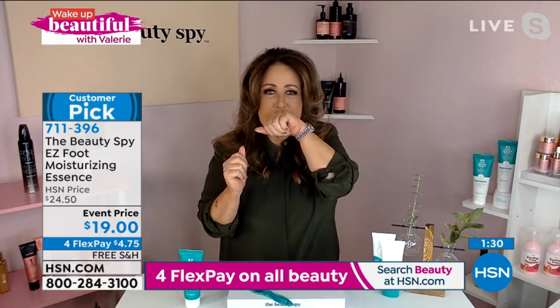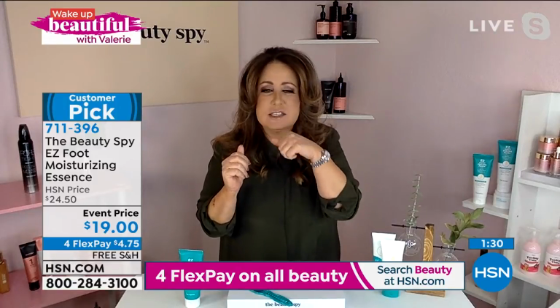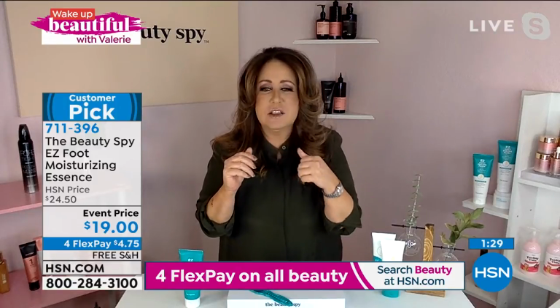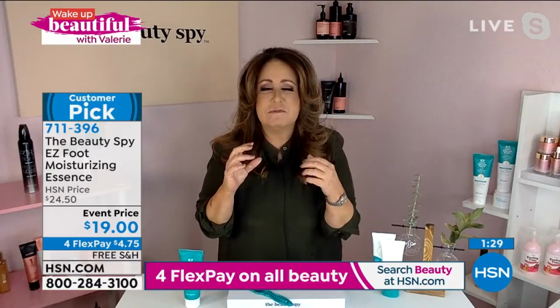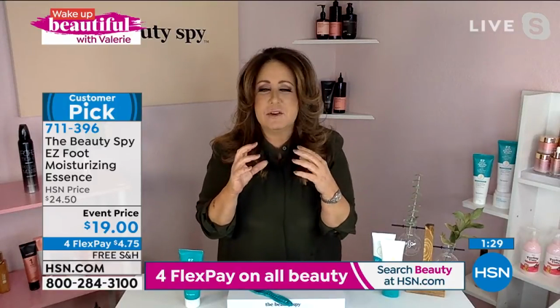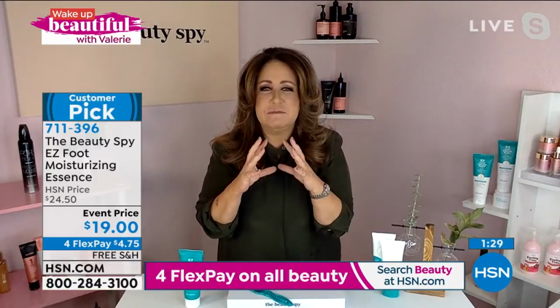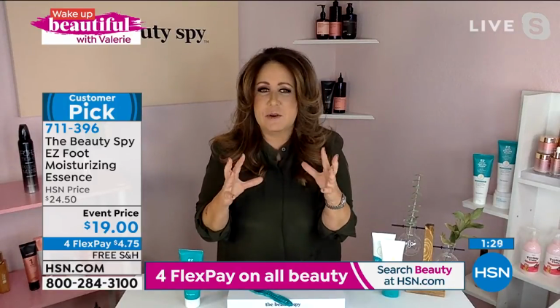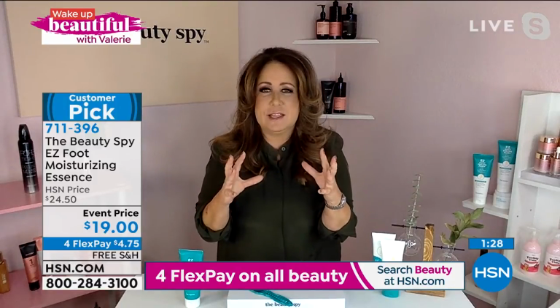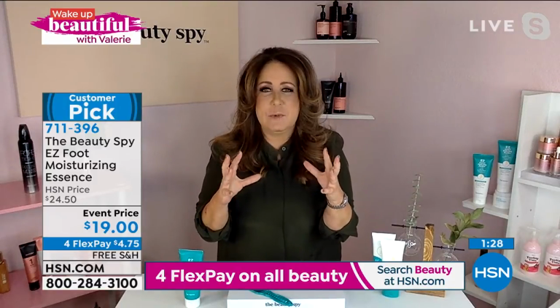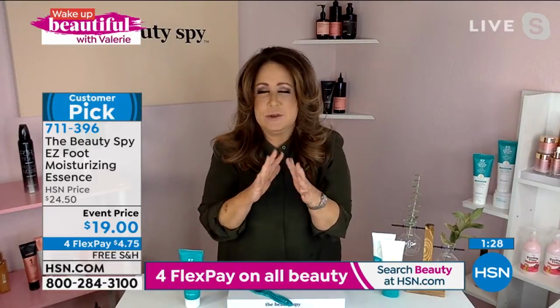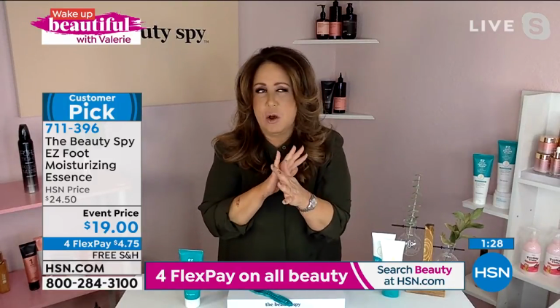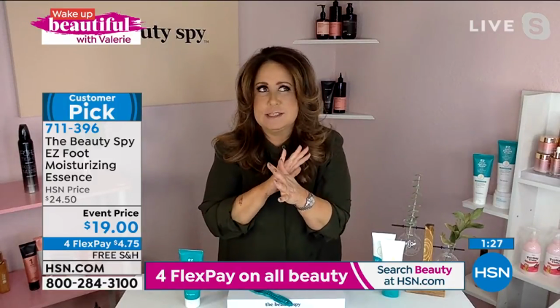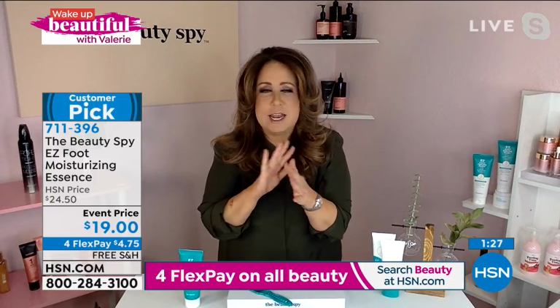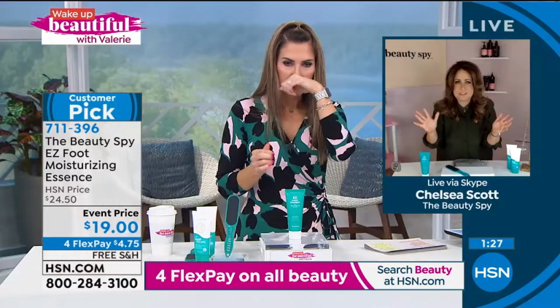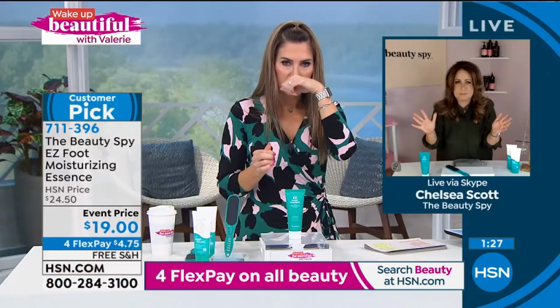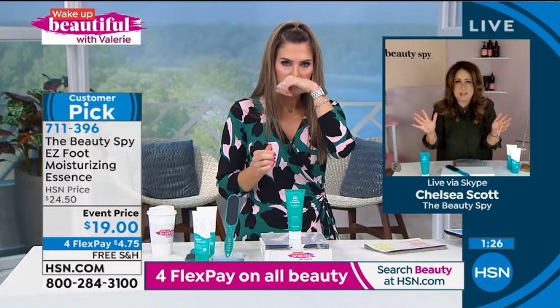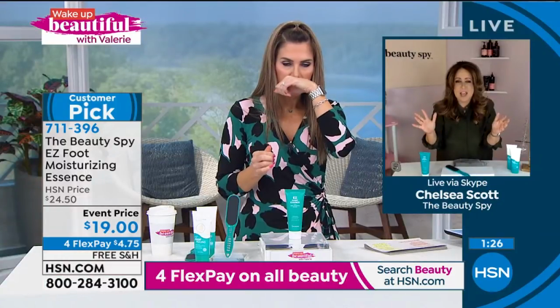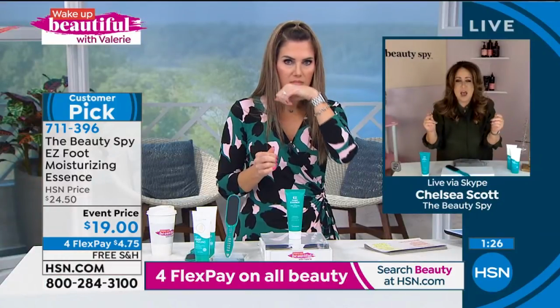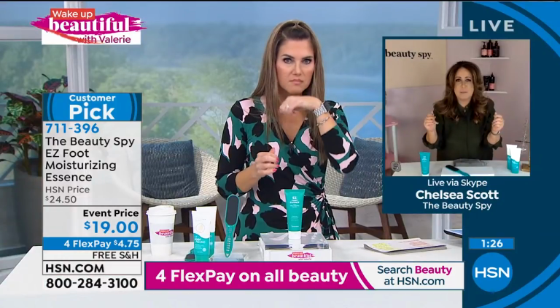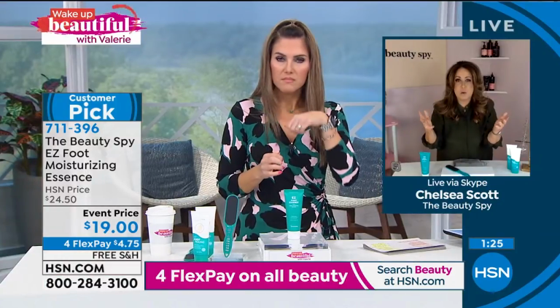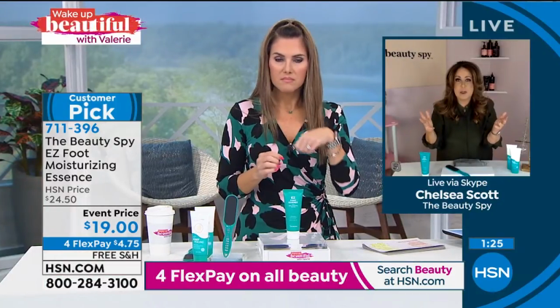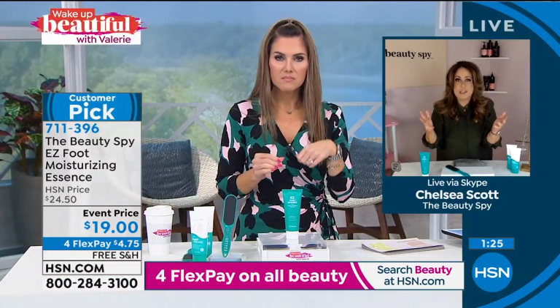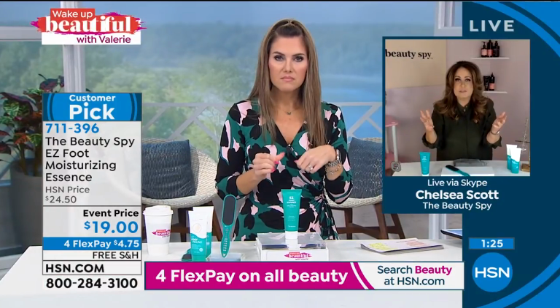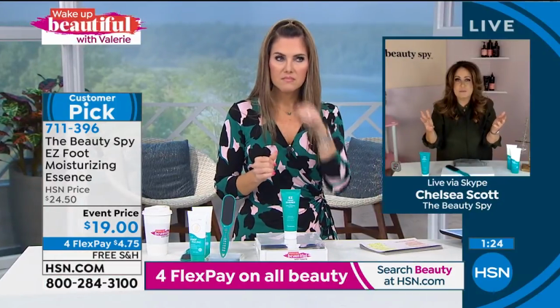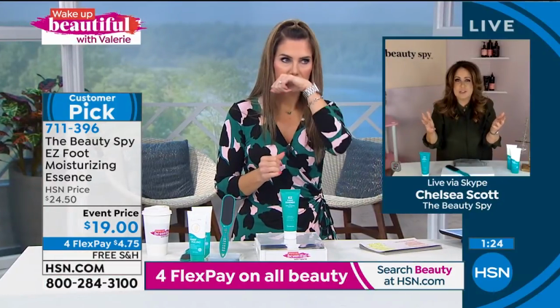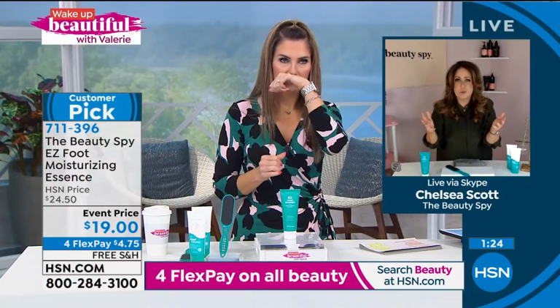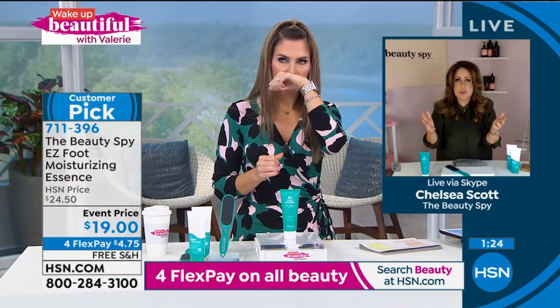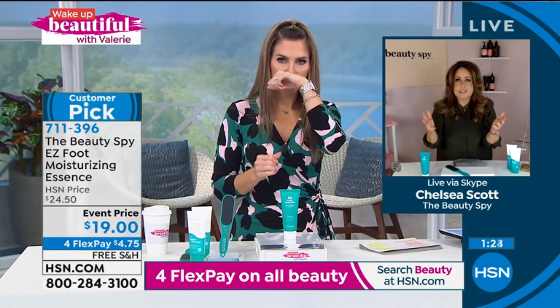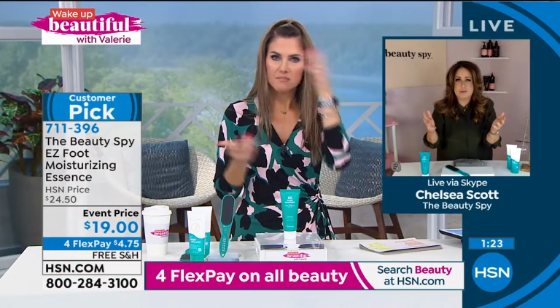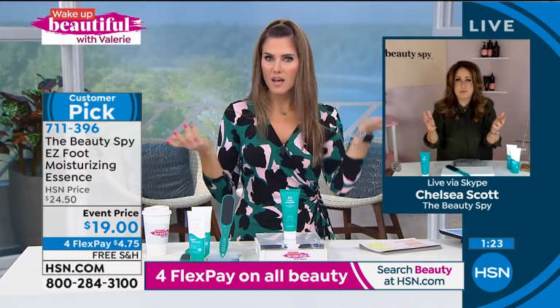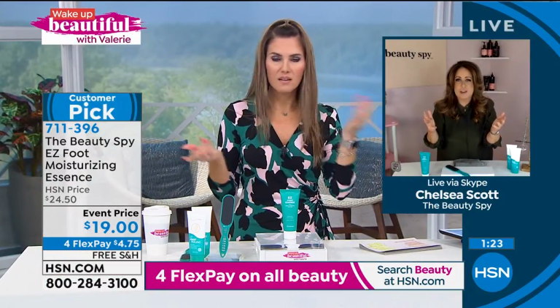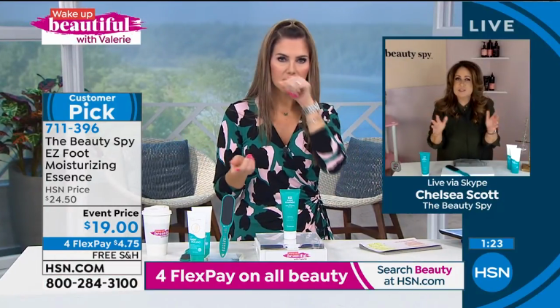There's also a very, very lightweight aroma — you can almost not even smell it — that comes from natural oils that are in the product.